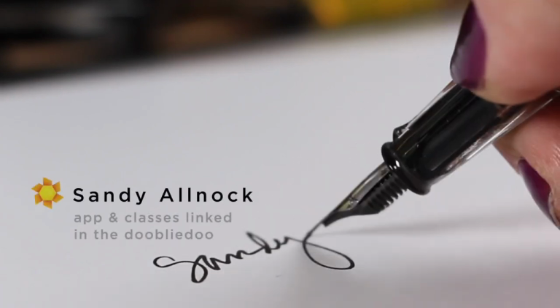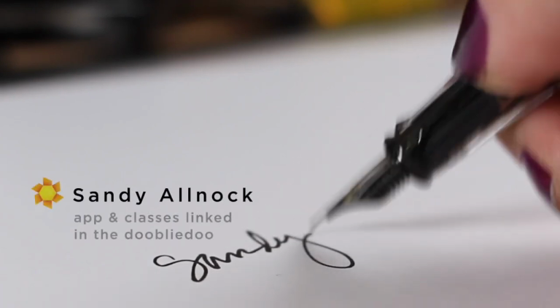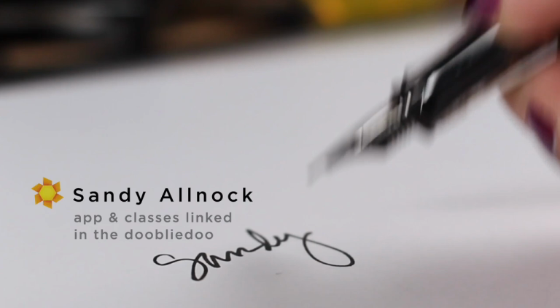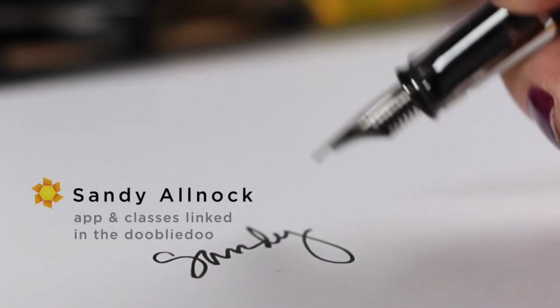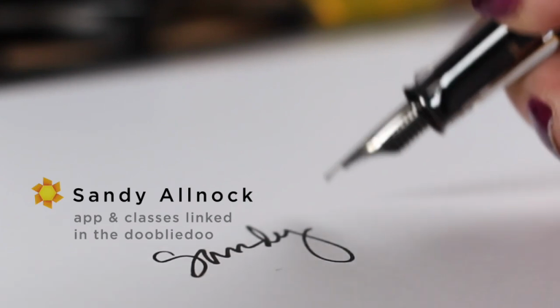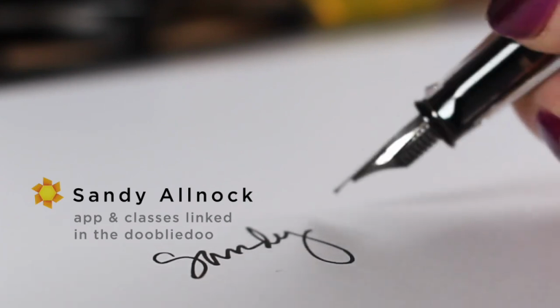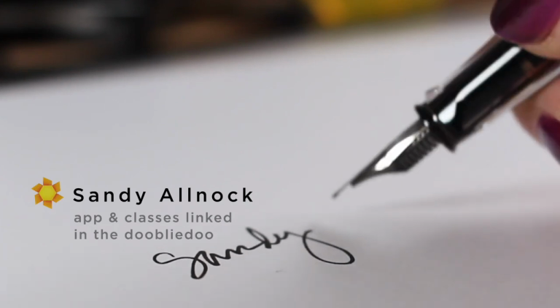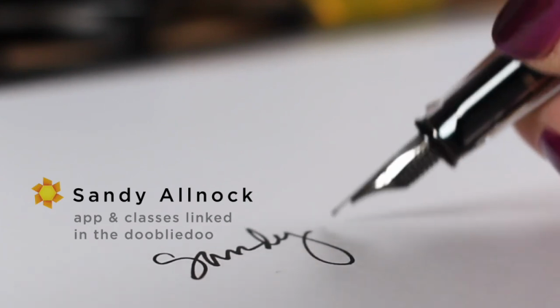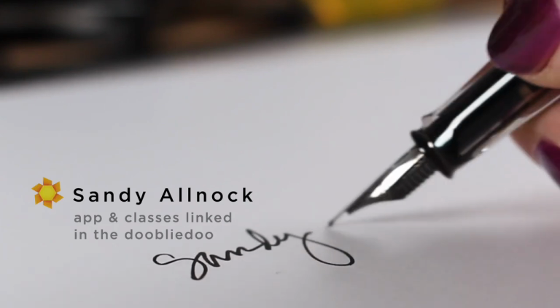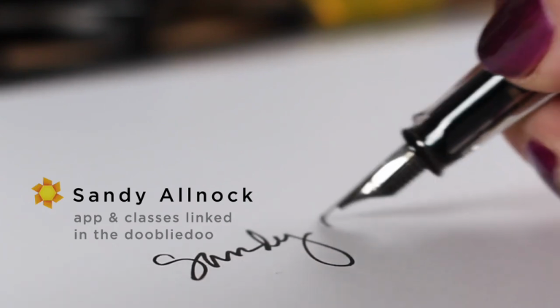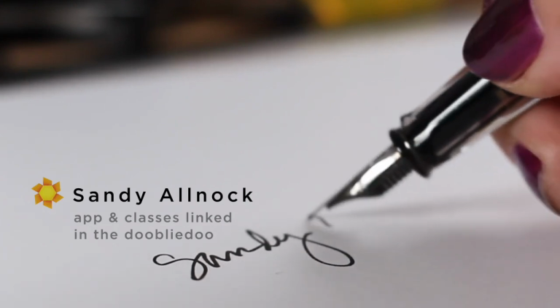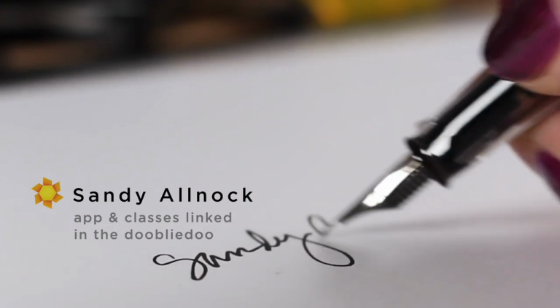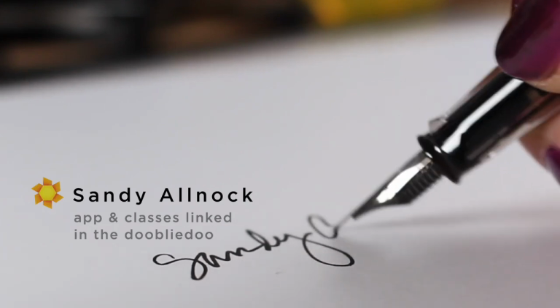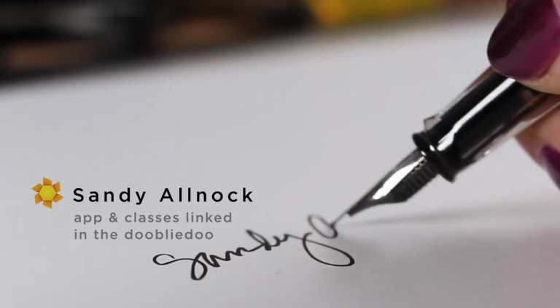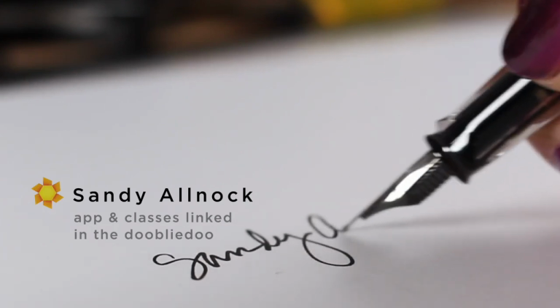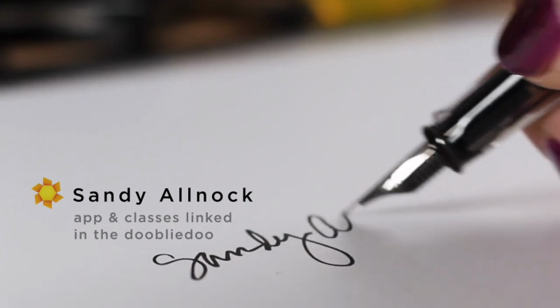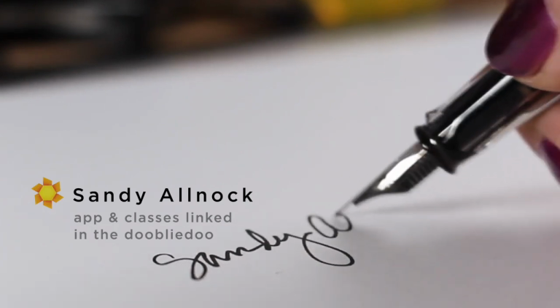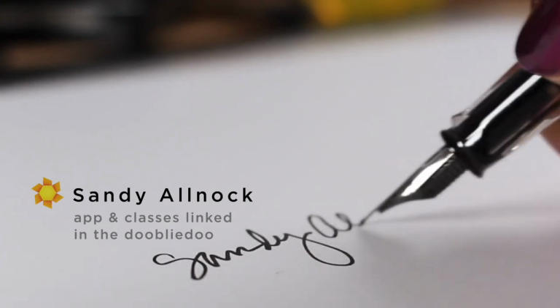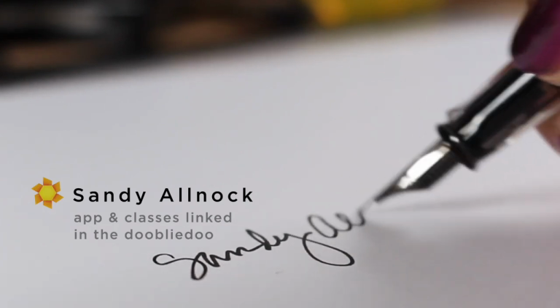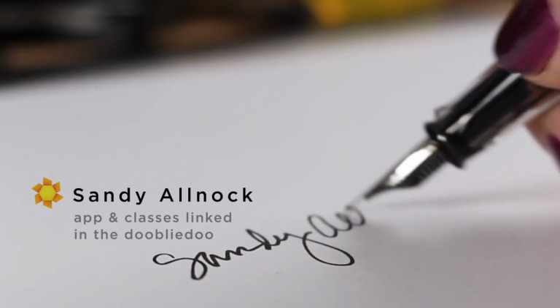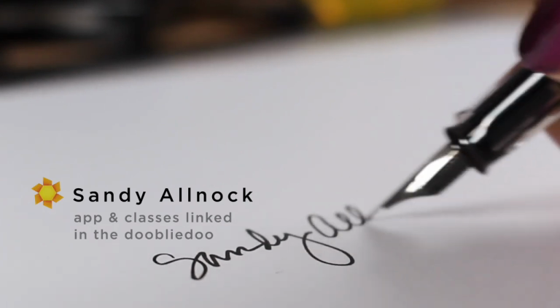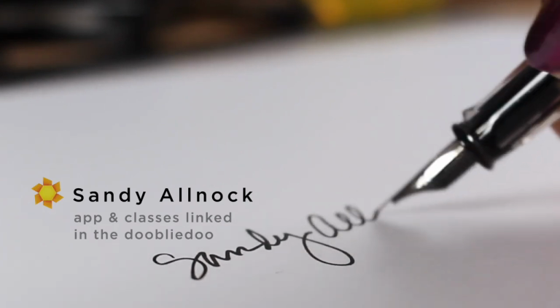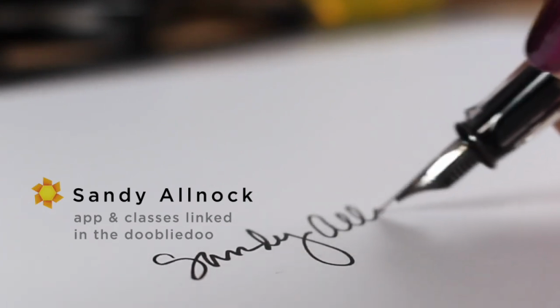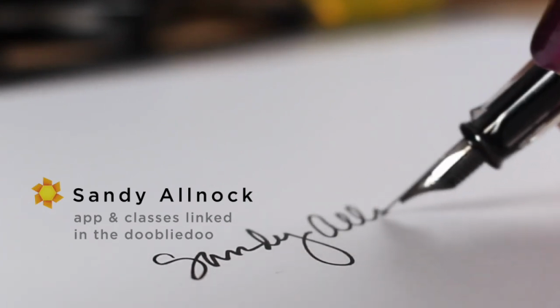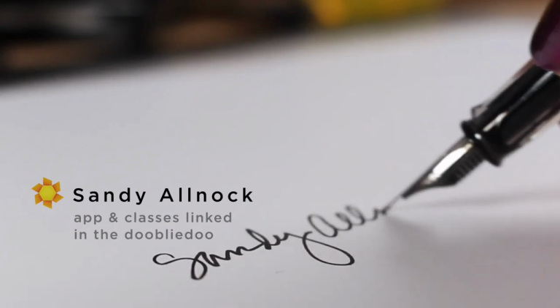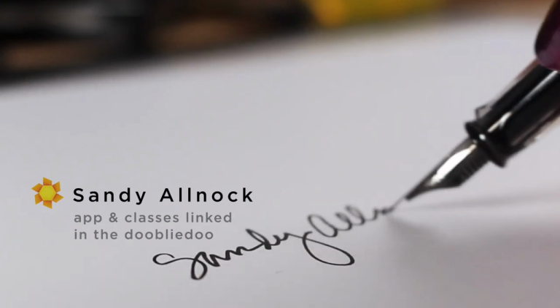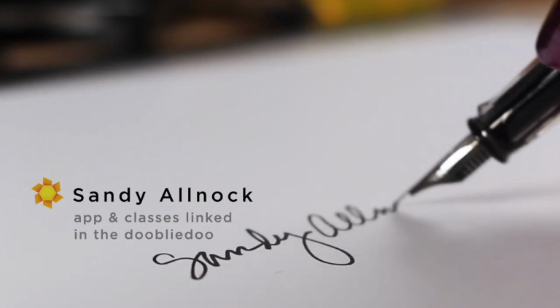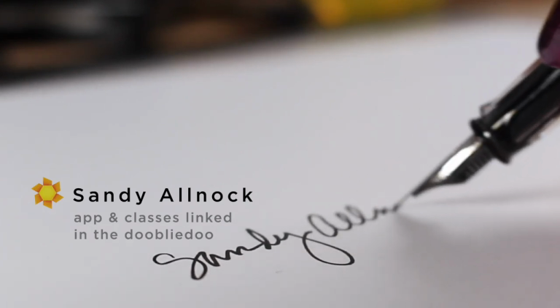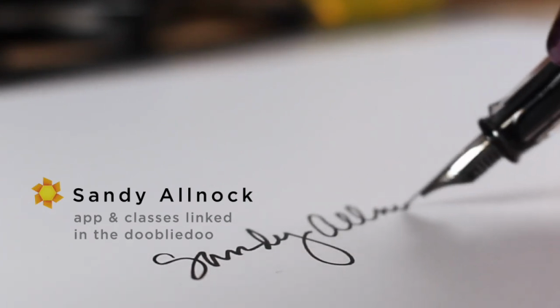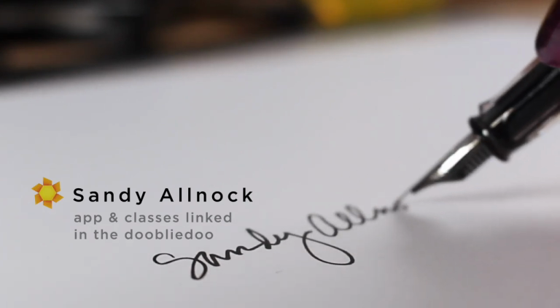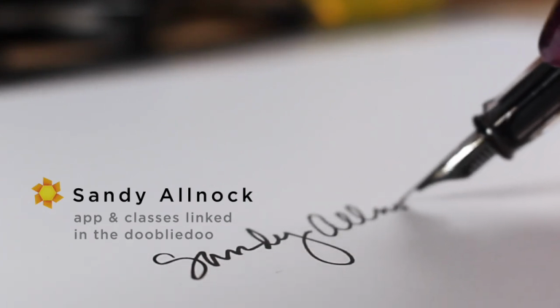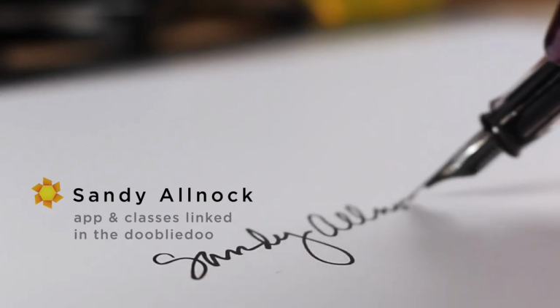I will see you guys again Friday with a little more pyrography. I'll see you then.